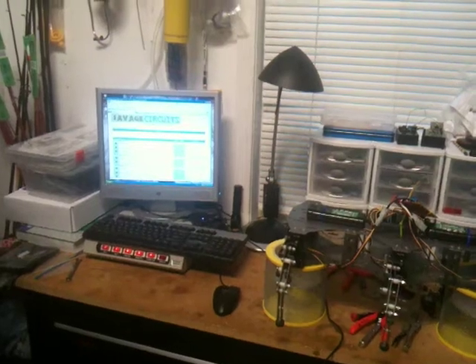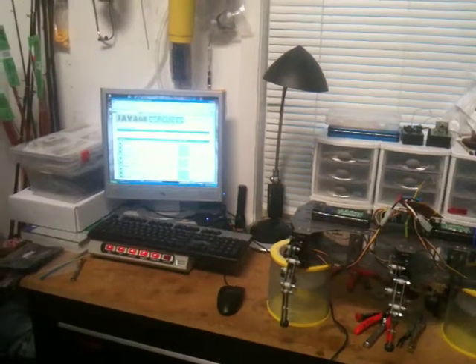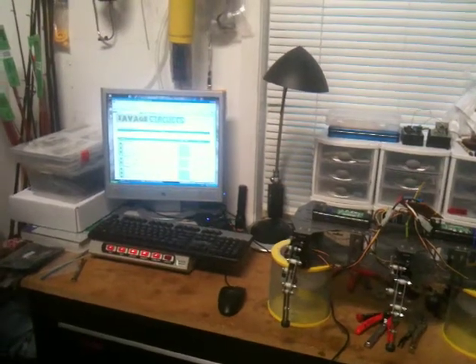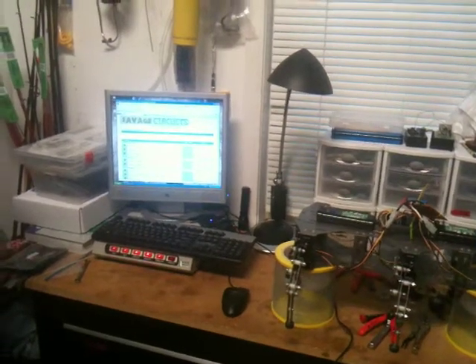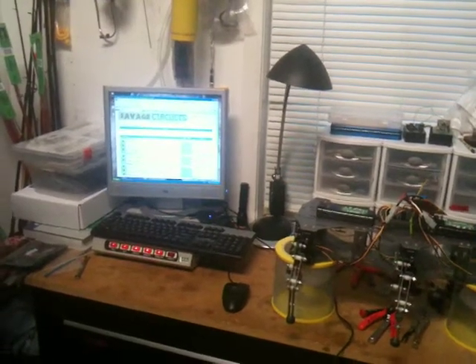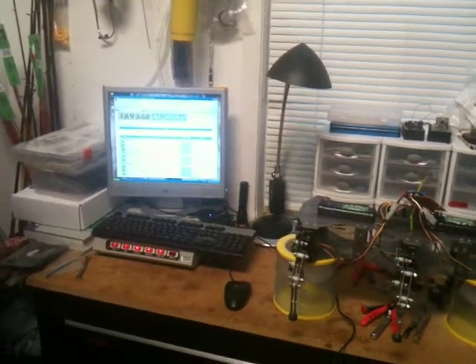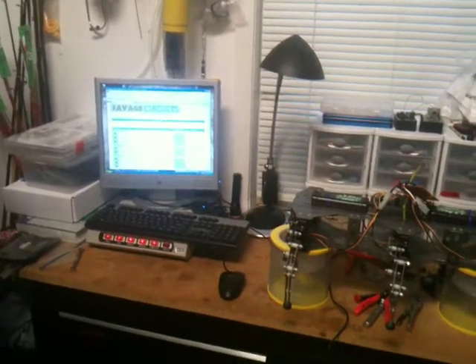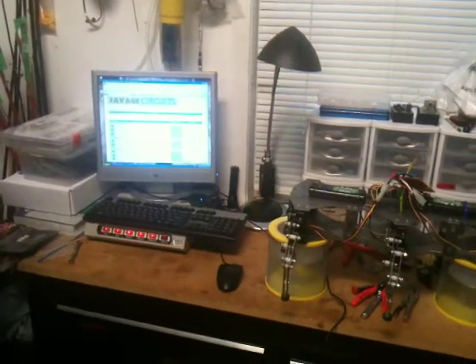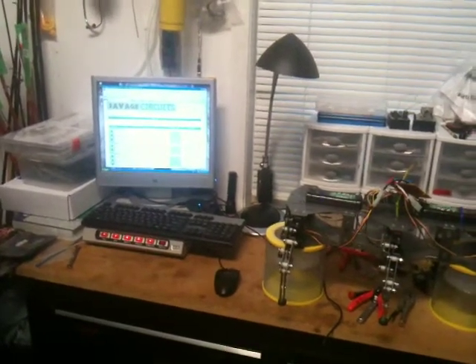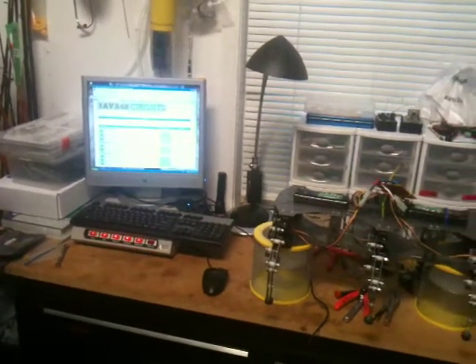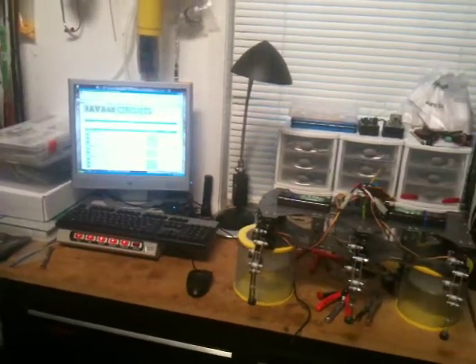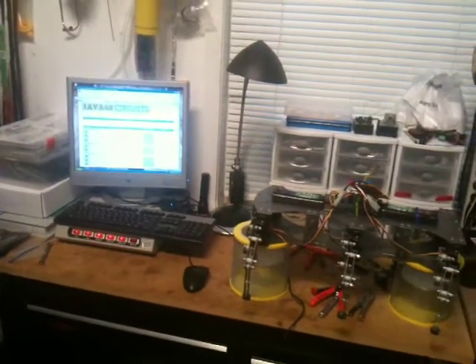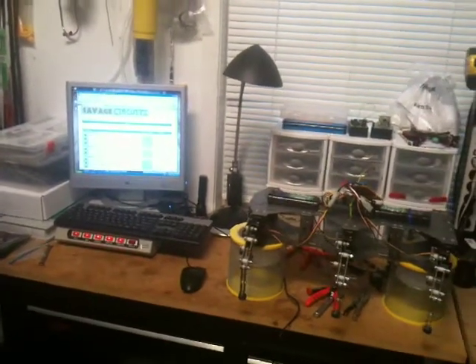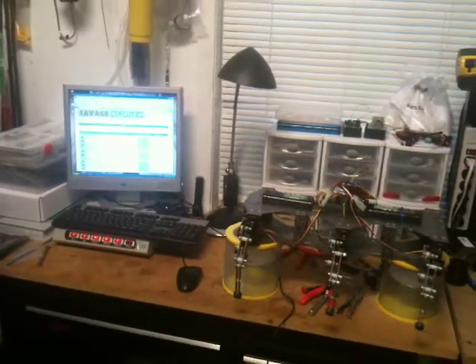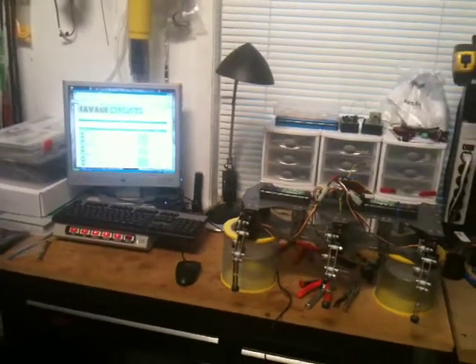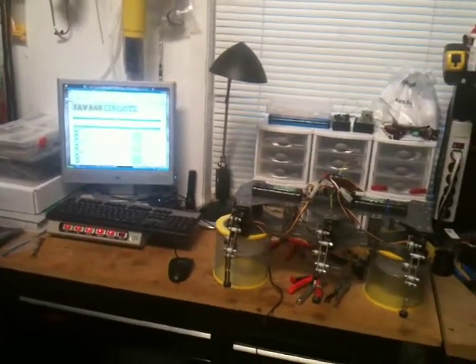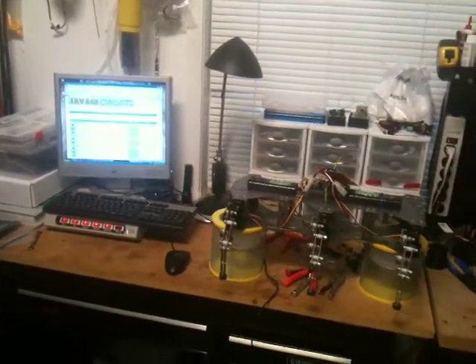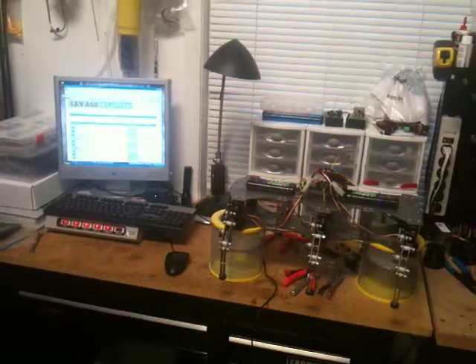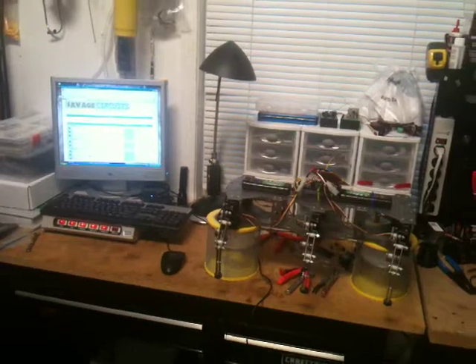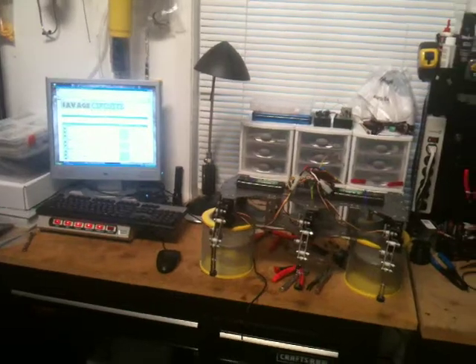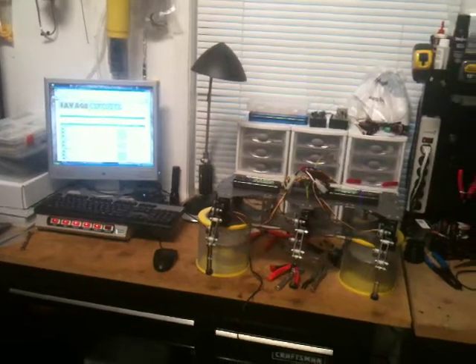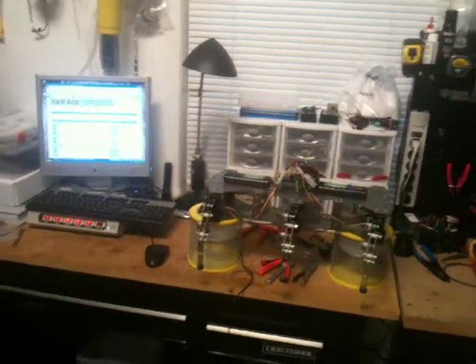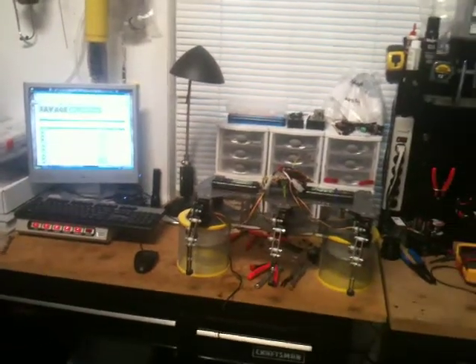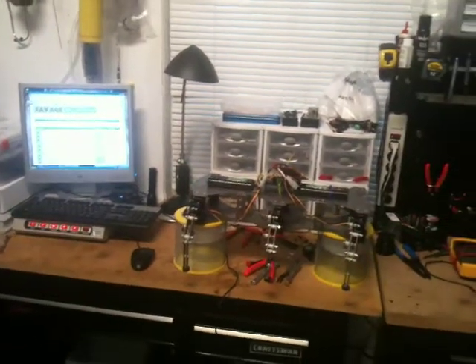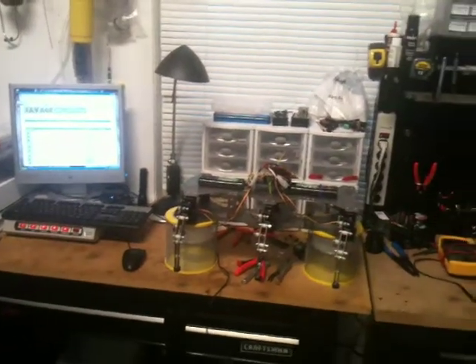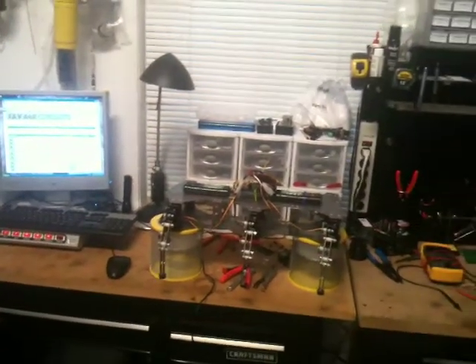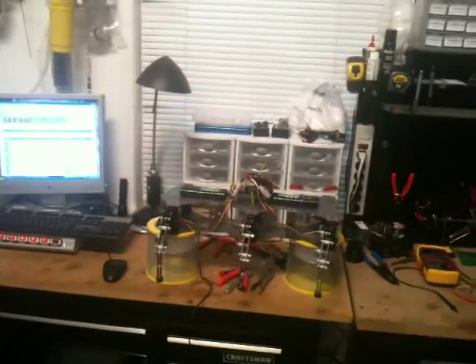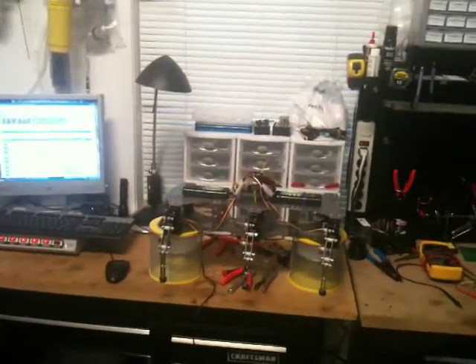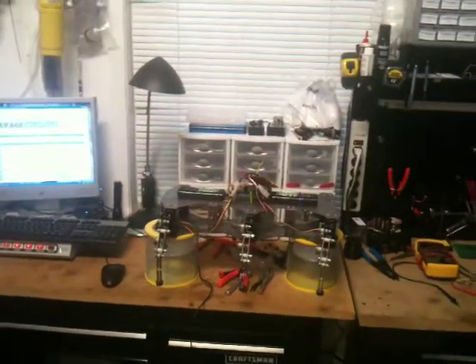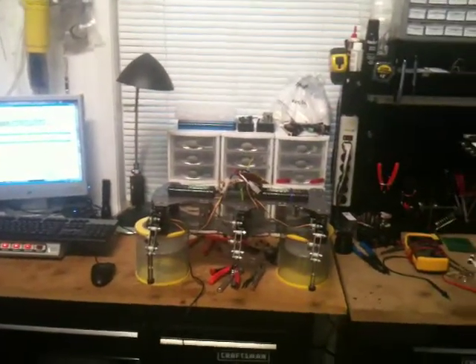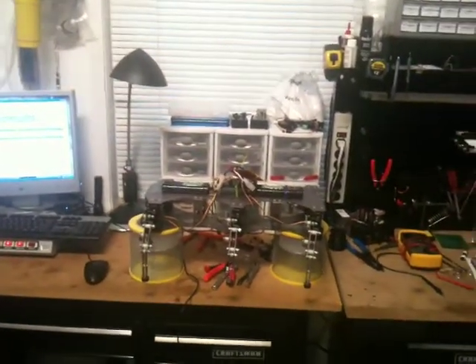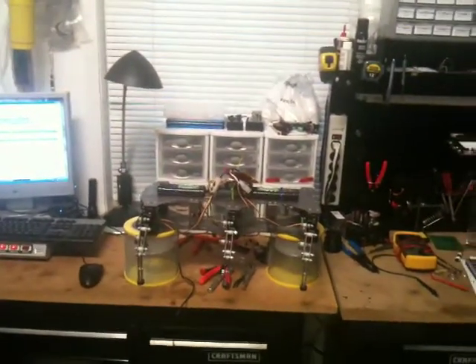Hey guys, I thought I would share my workspace. Well, it's a hobby space for me. I don't do this for a living, and it probably shows.